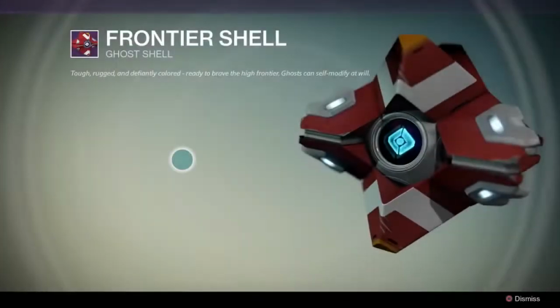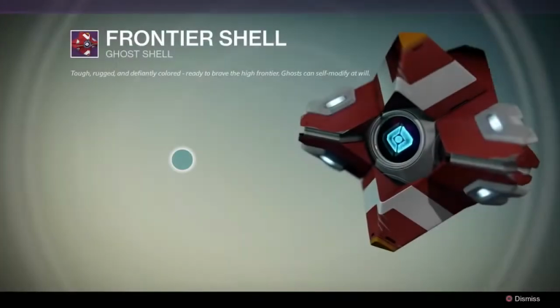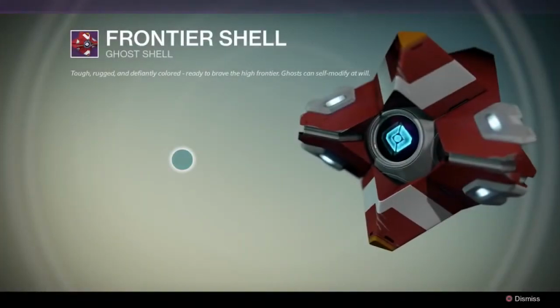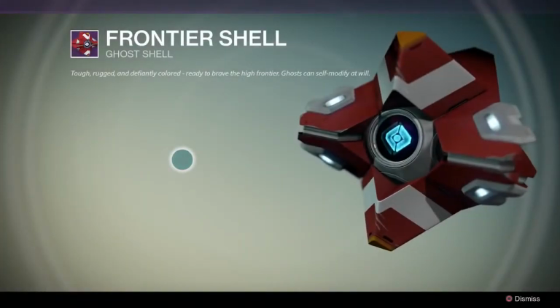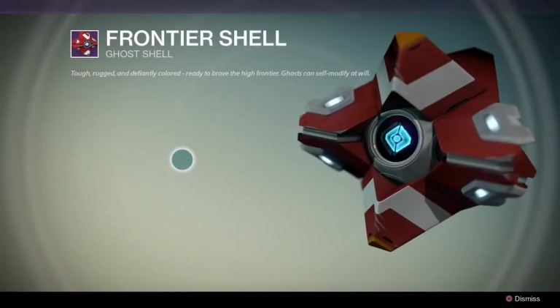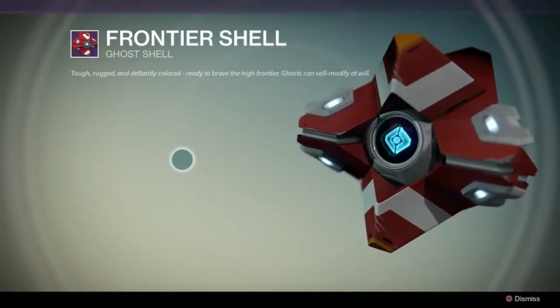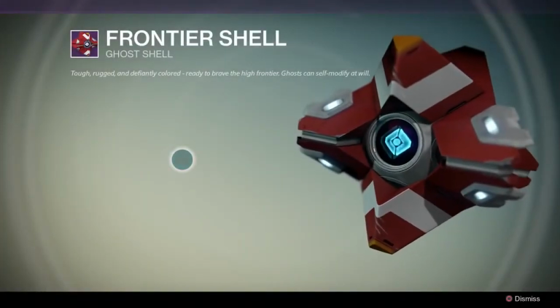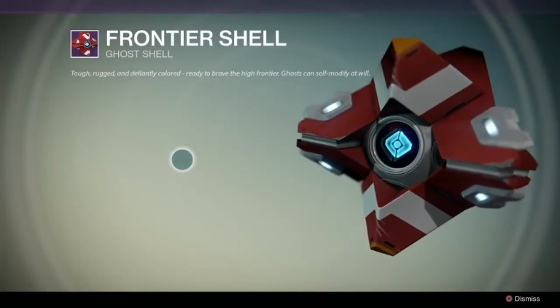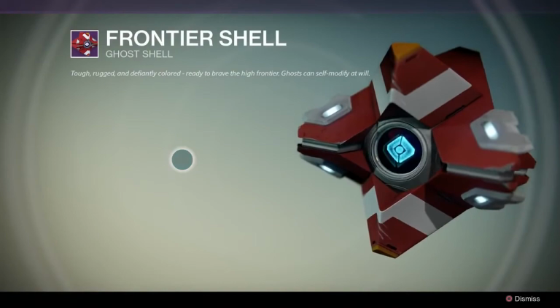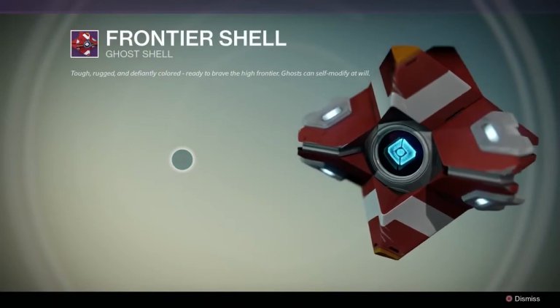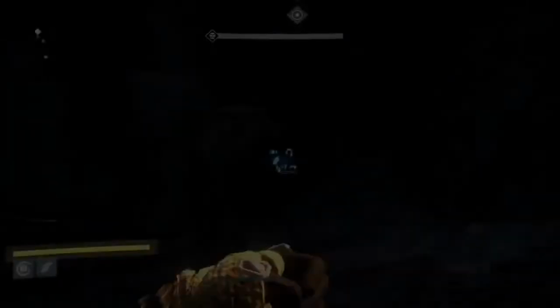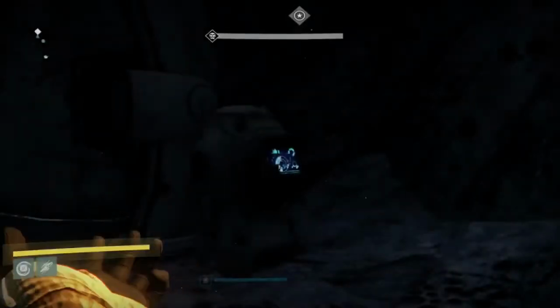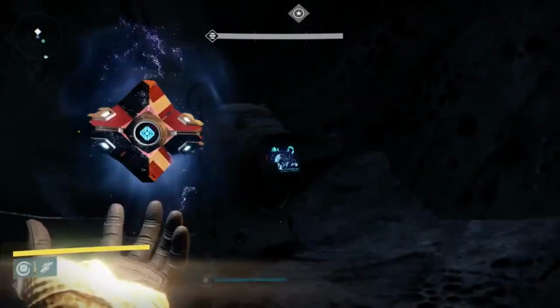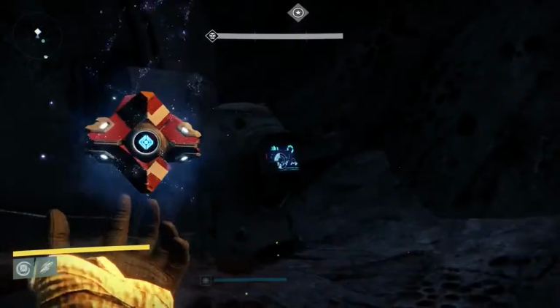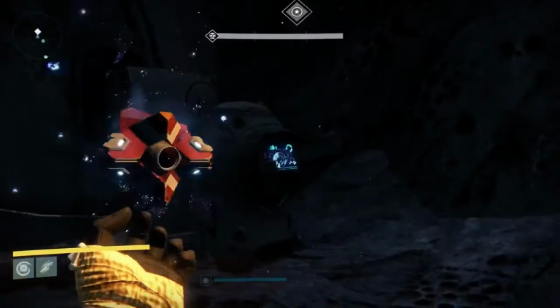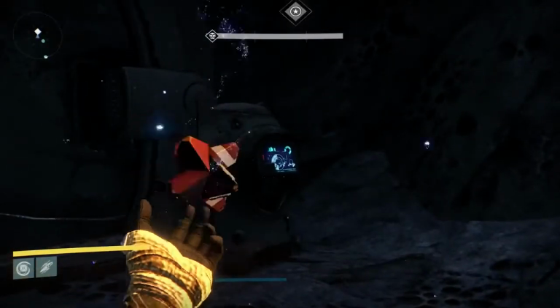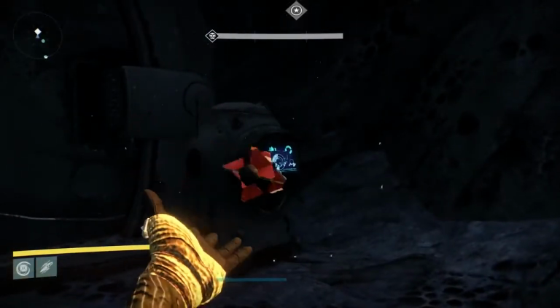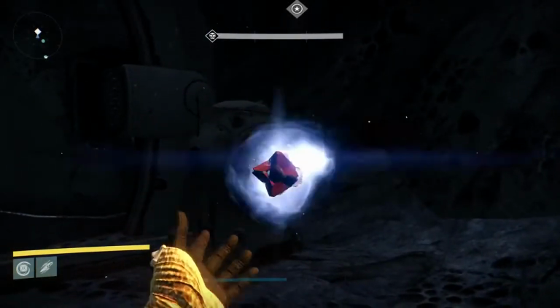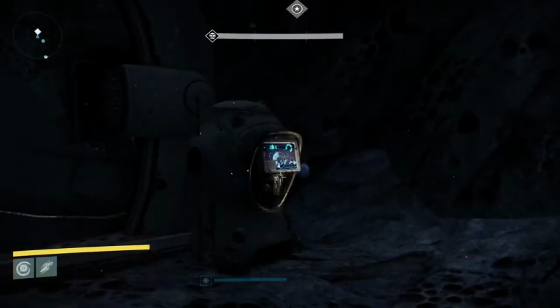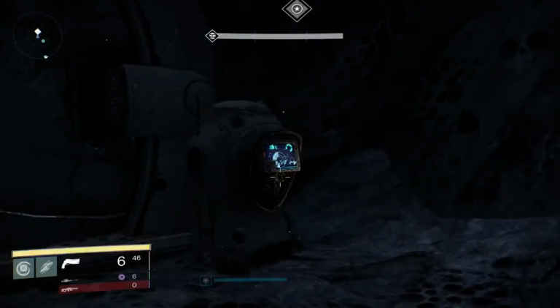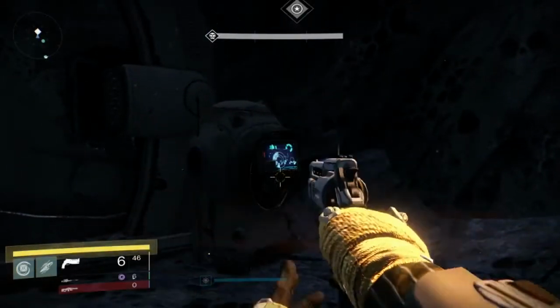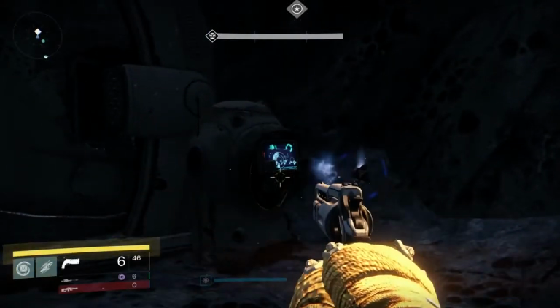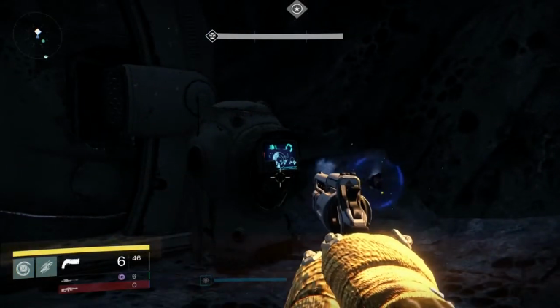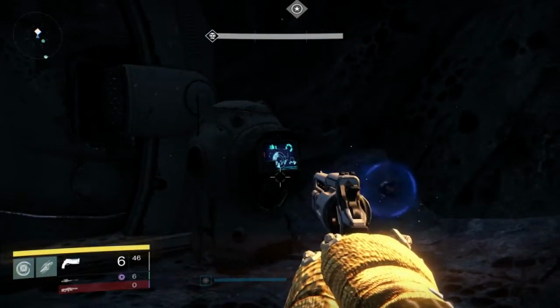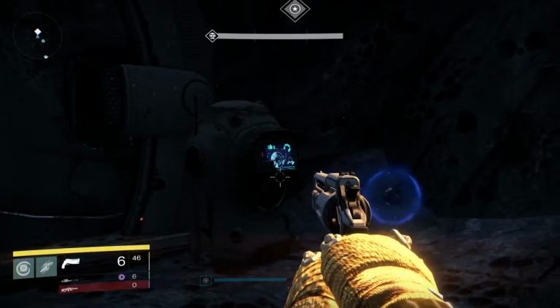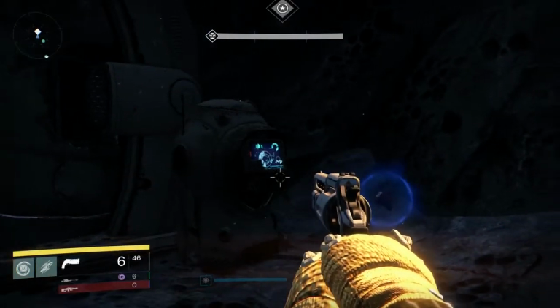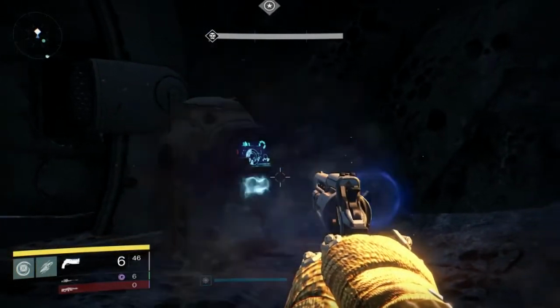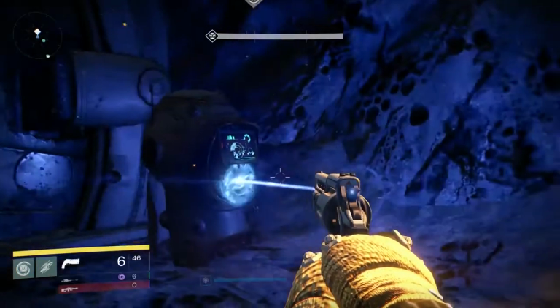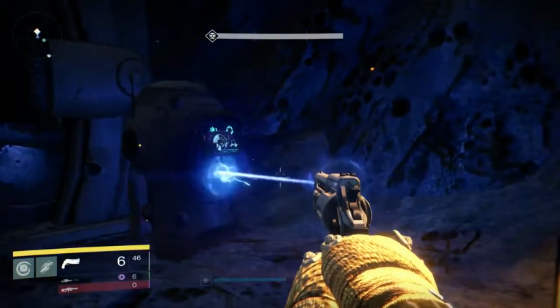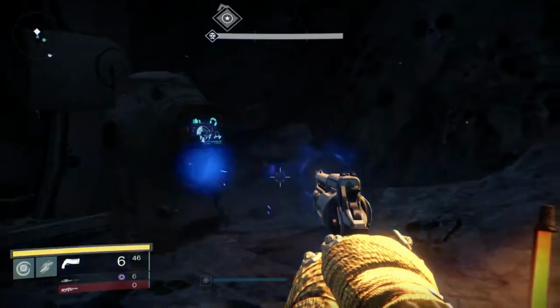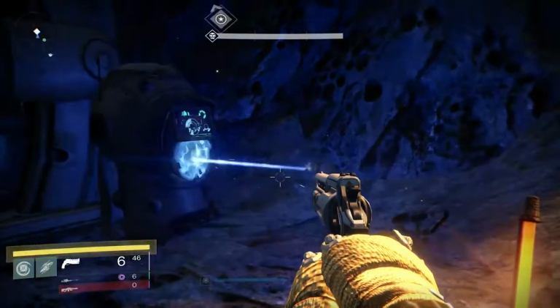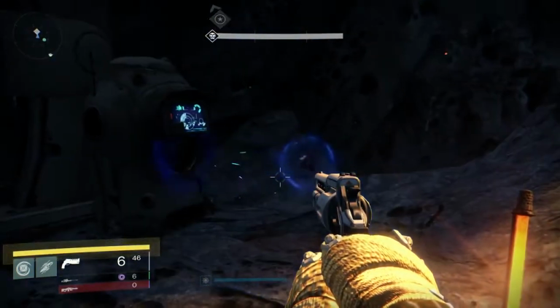So if they want that Ghost shell, if they want that player ship, if they want the emblem, we're actually adding that in as well in the Digital Guardian Edition.